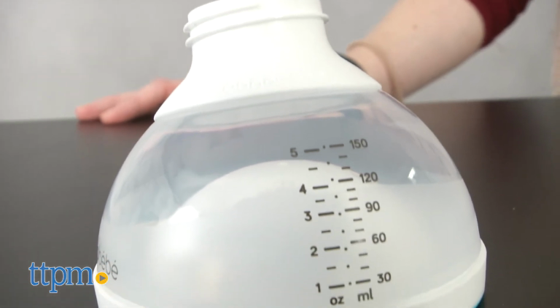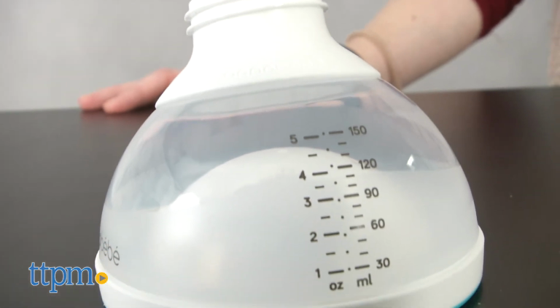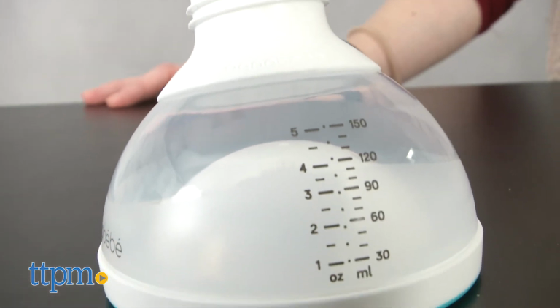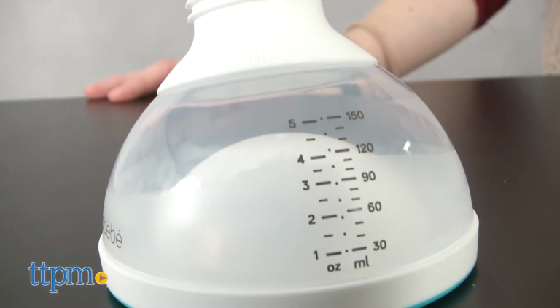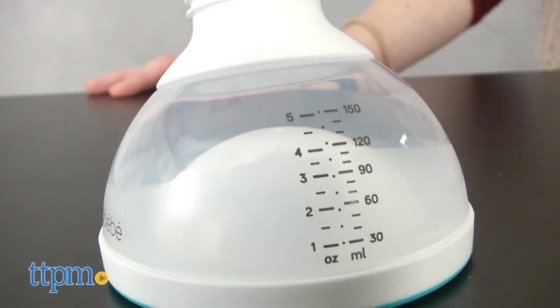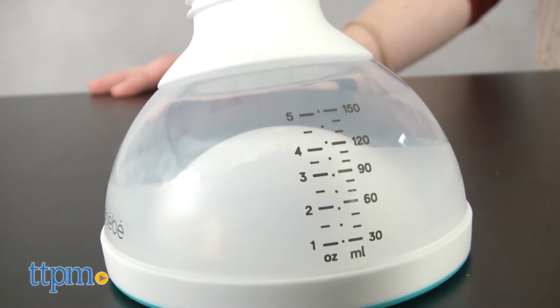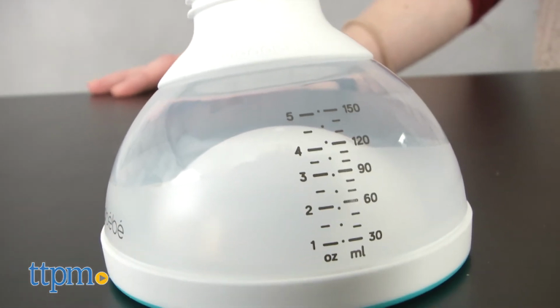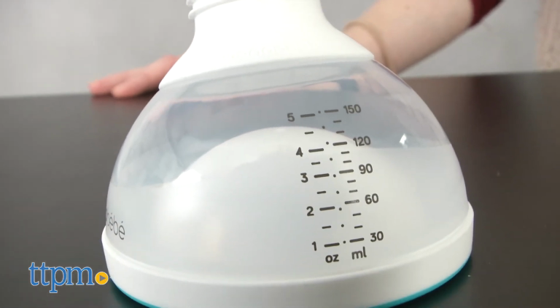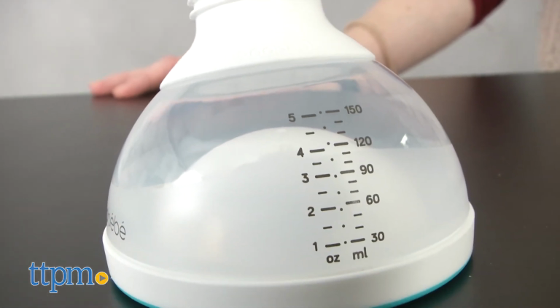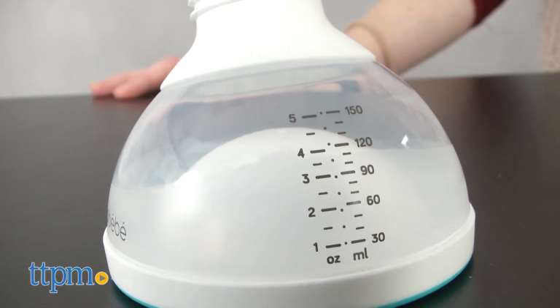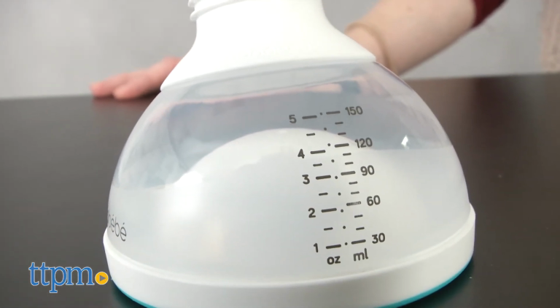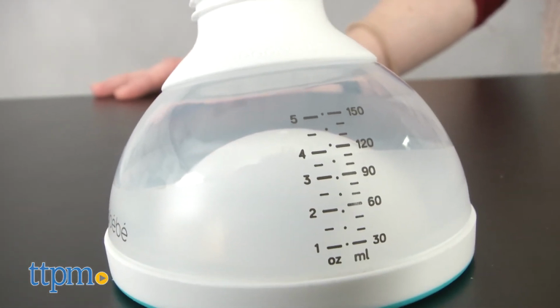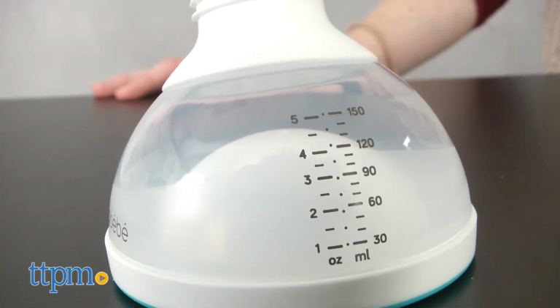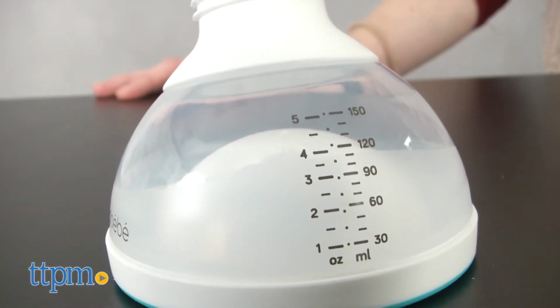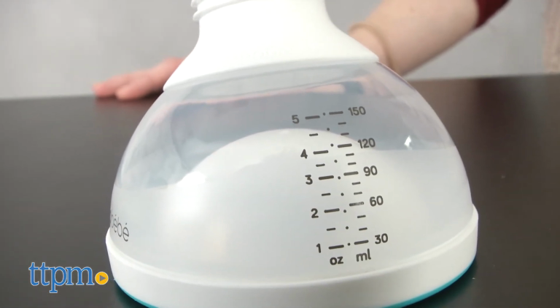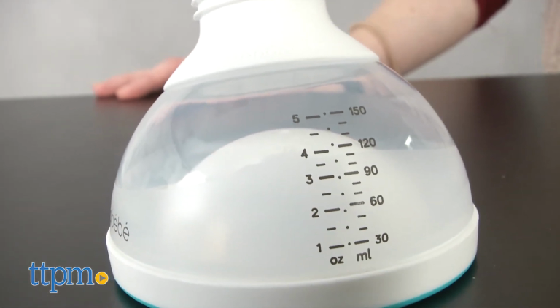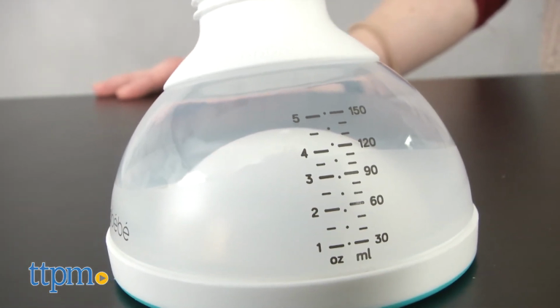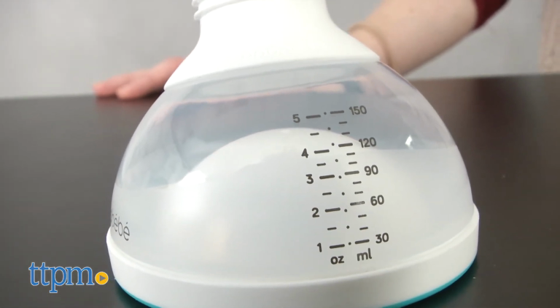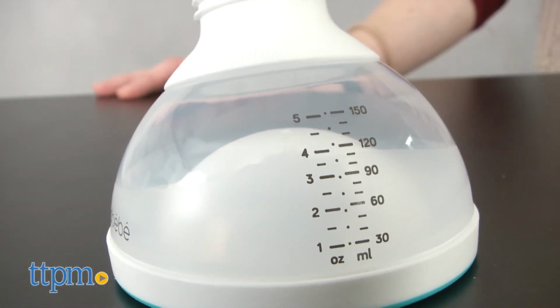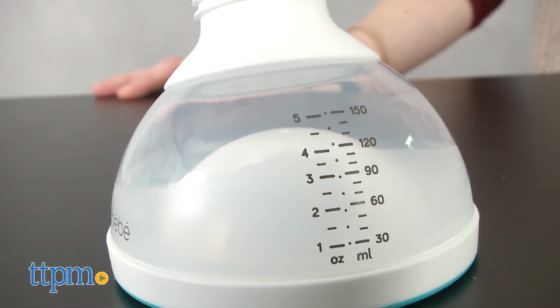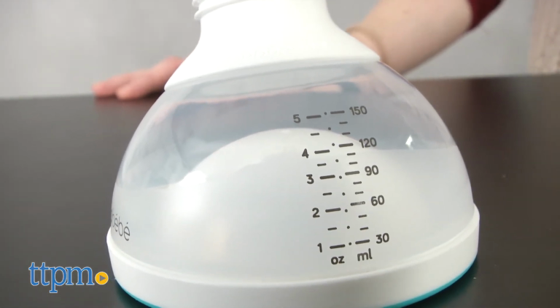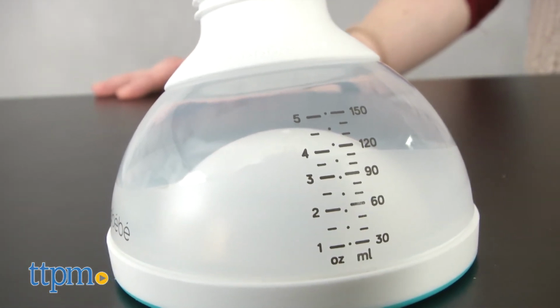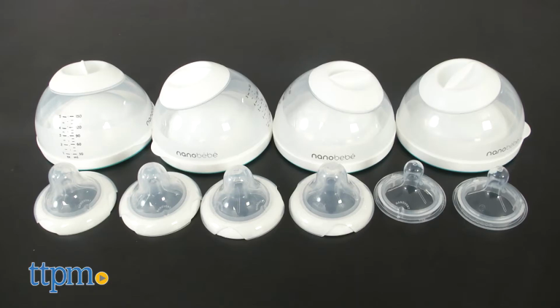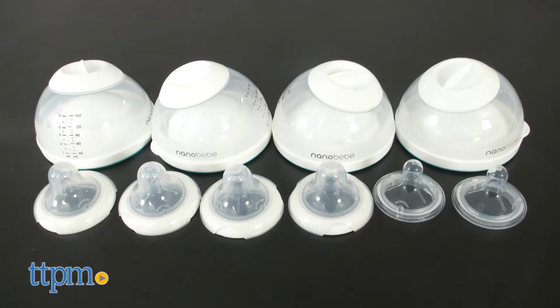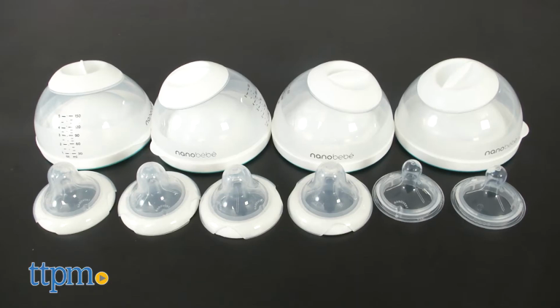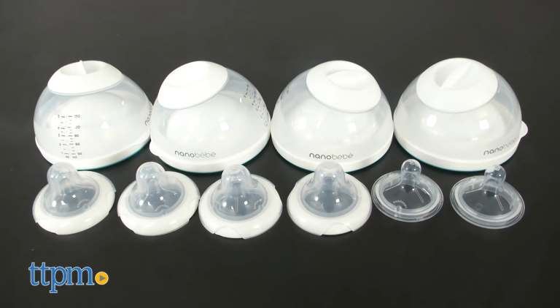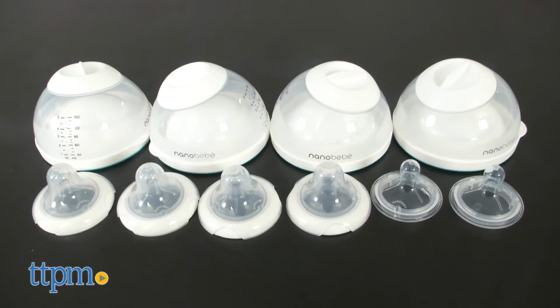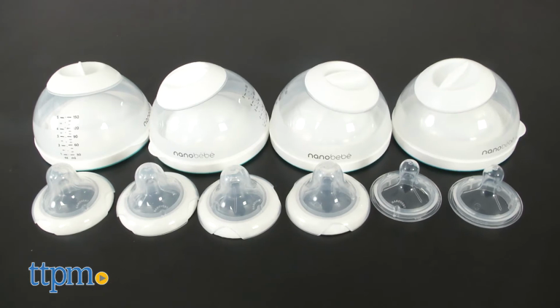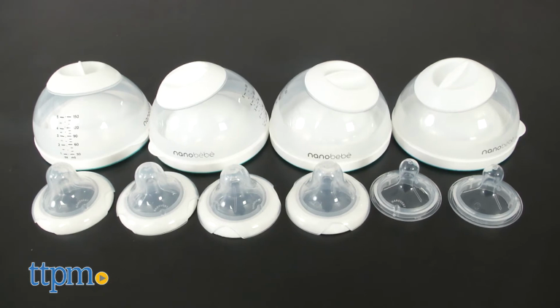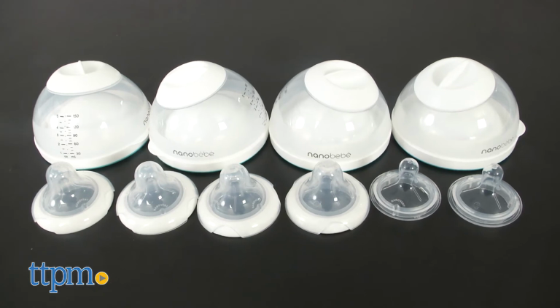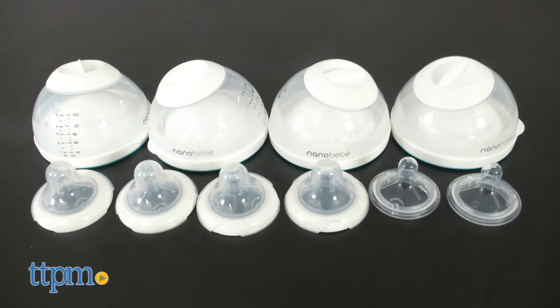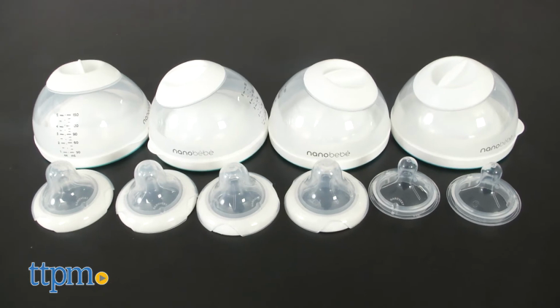All of the parts are dishwasher safe. You can purchase the bottles individually, in sets of 3, or as part of the newborn gift set.